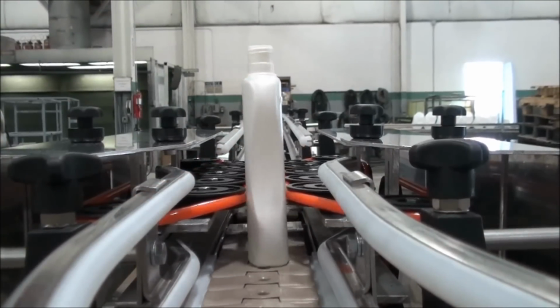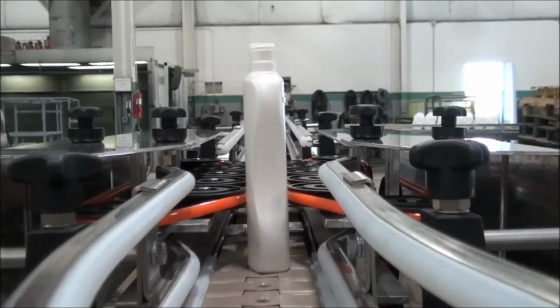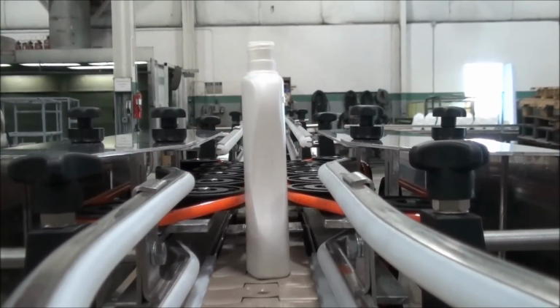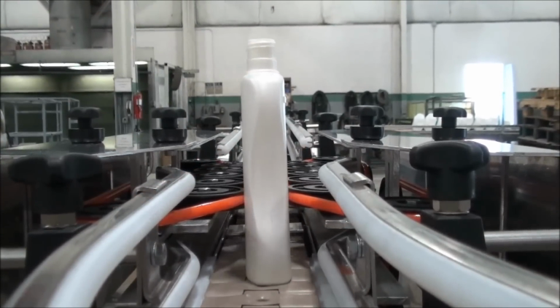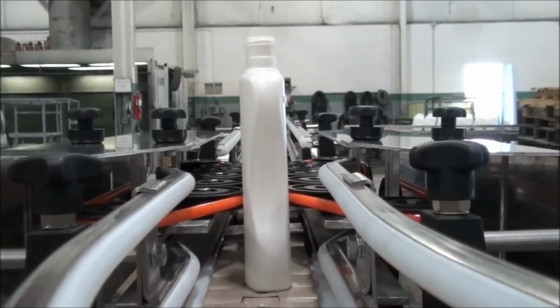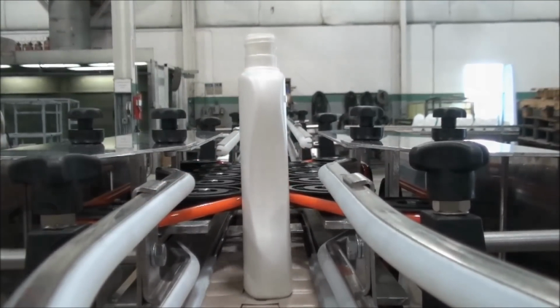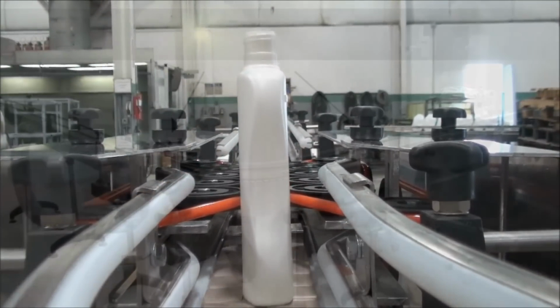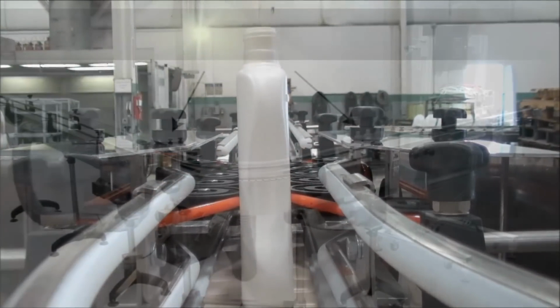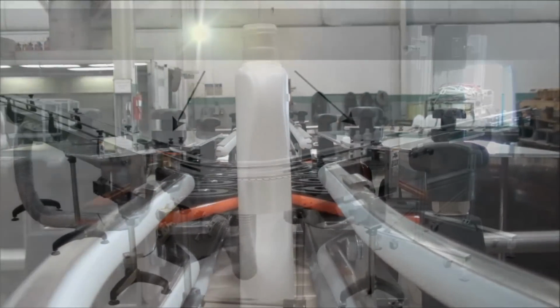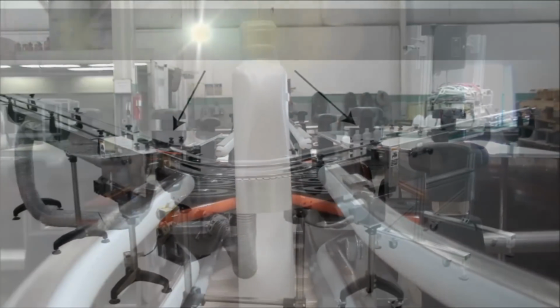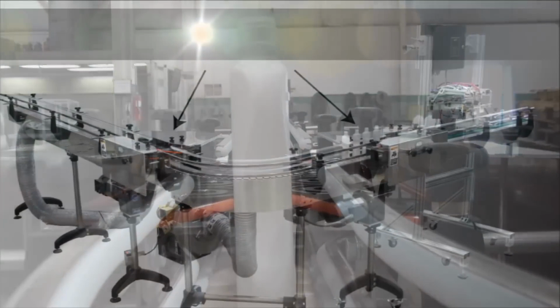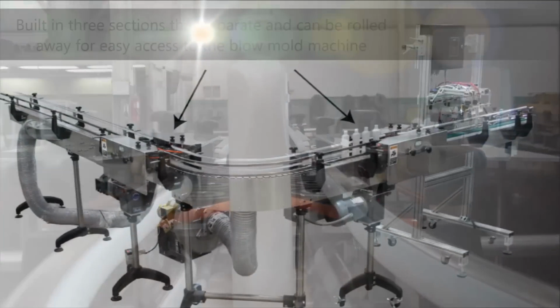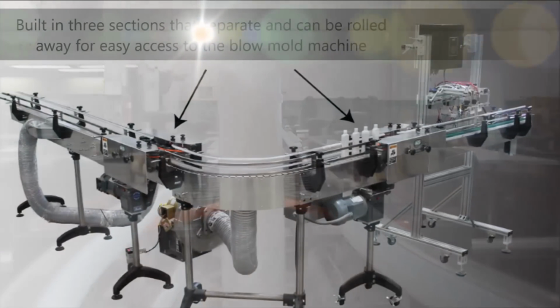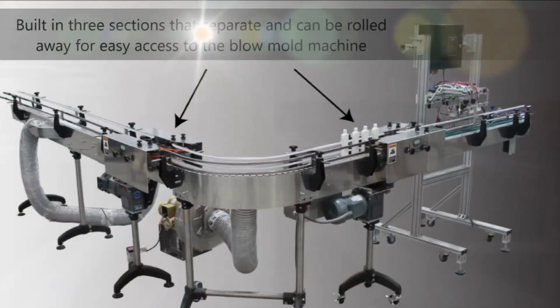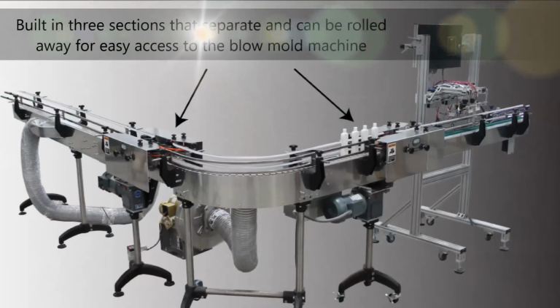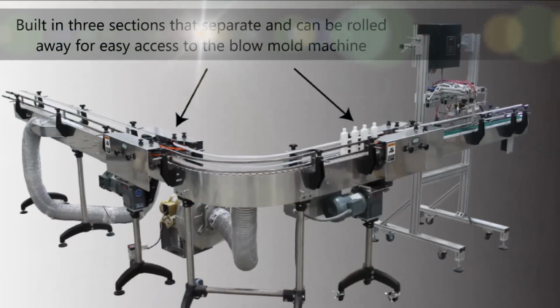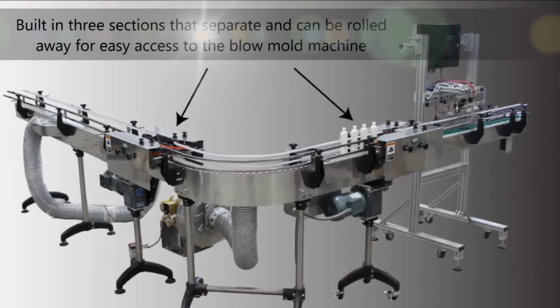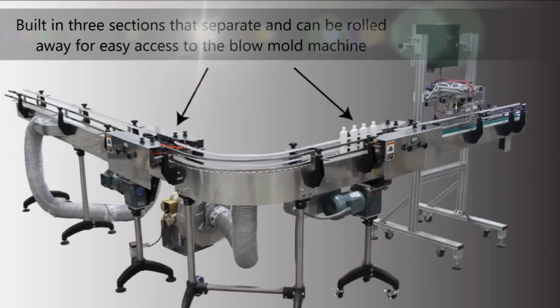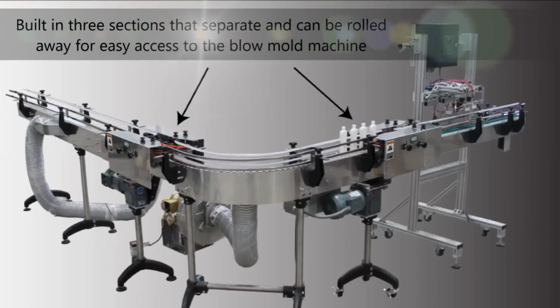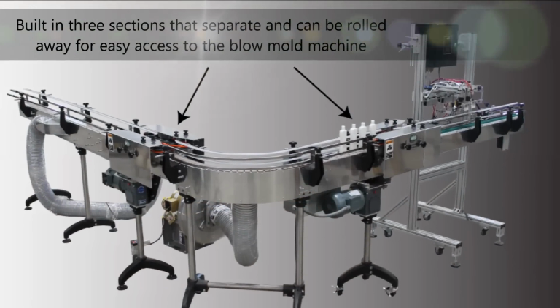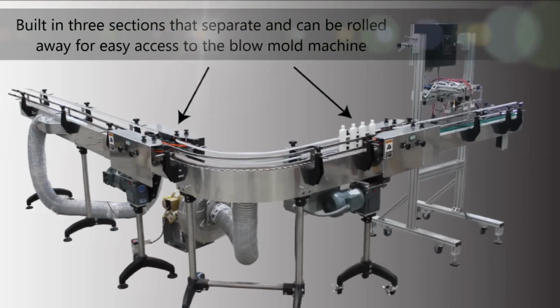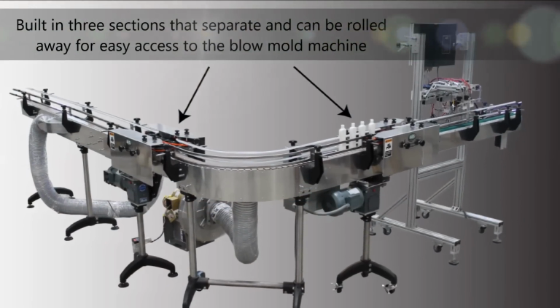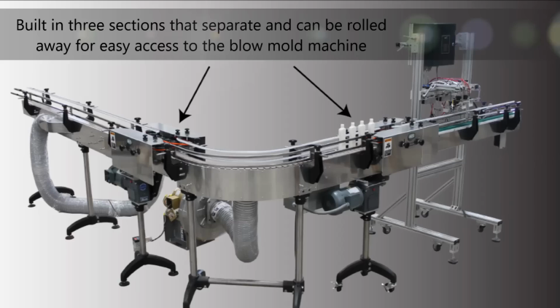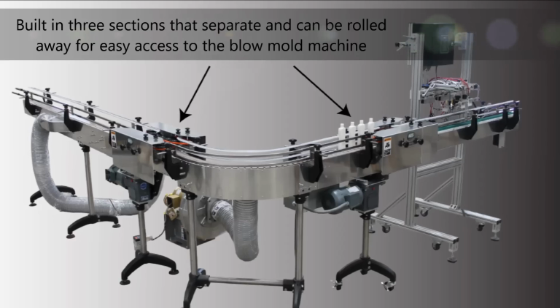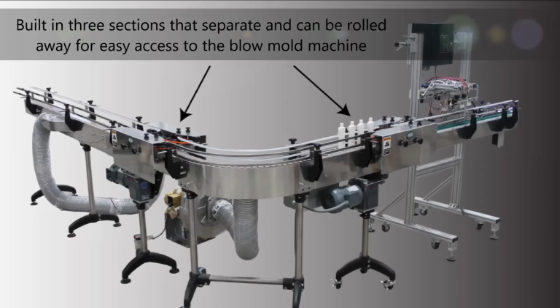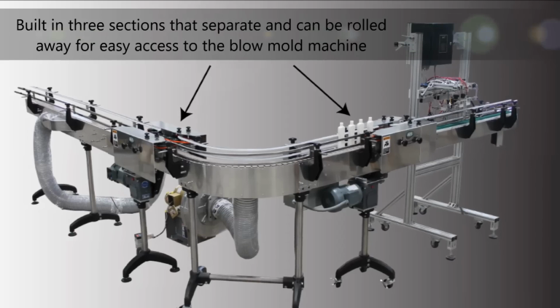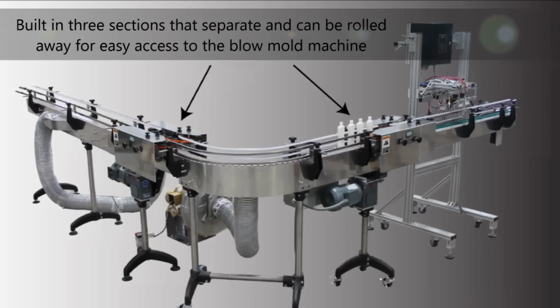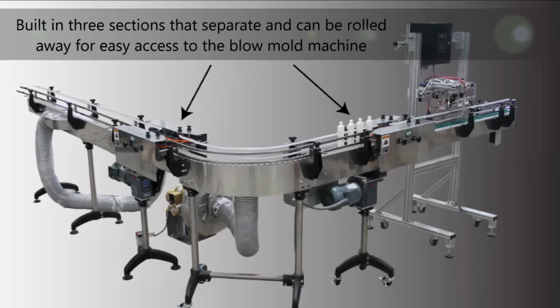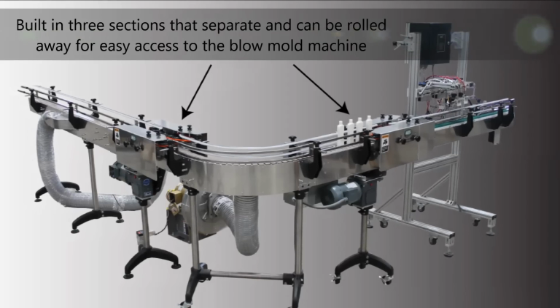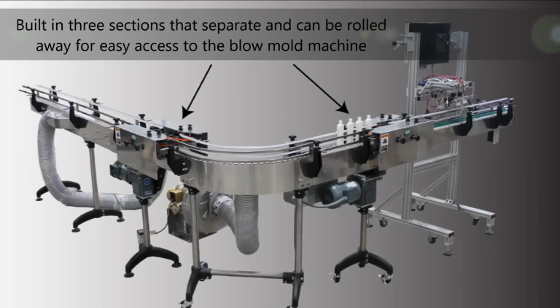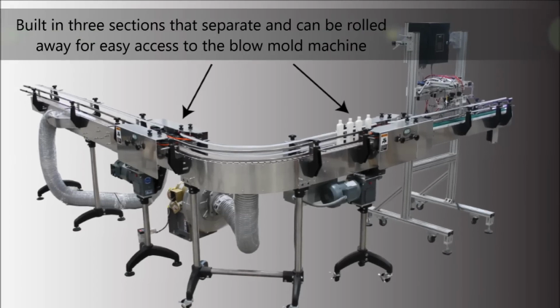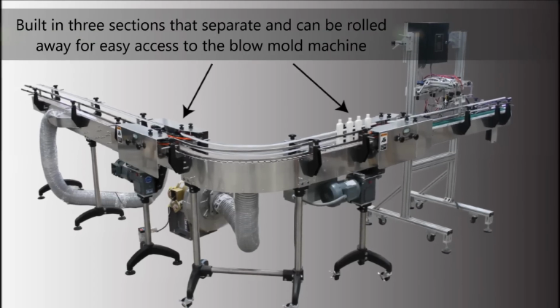For easy maneuverability, the vacuum conveyor was built in three sections with casters.